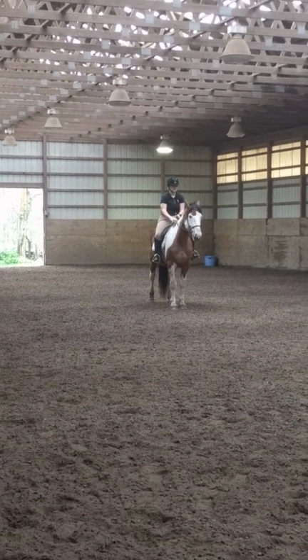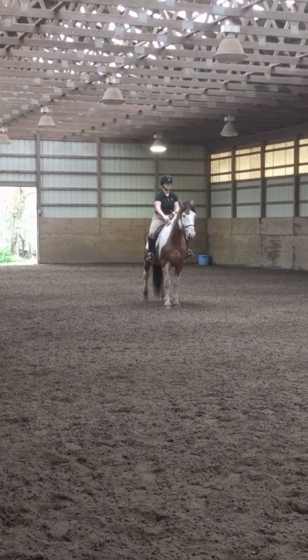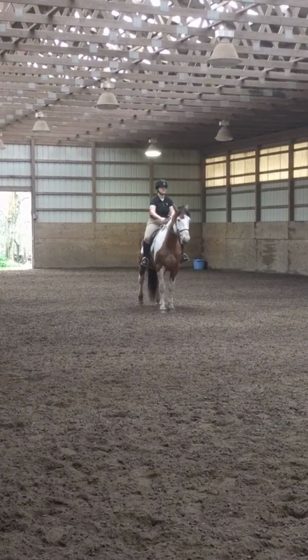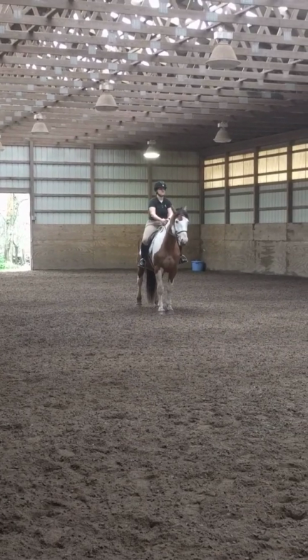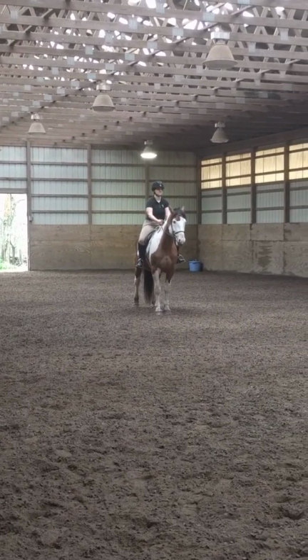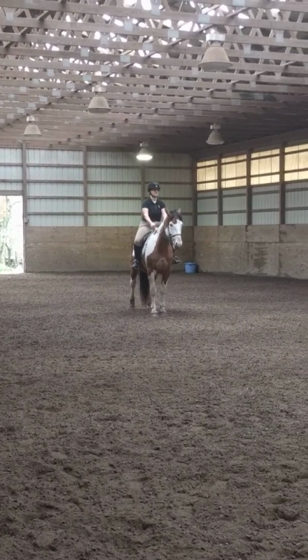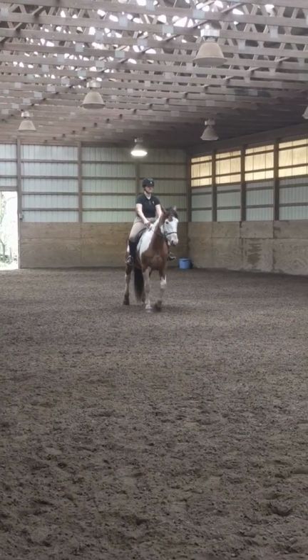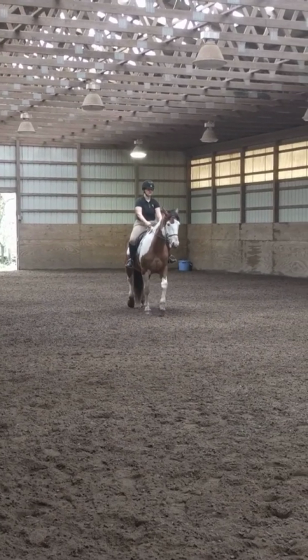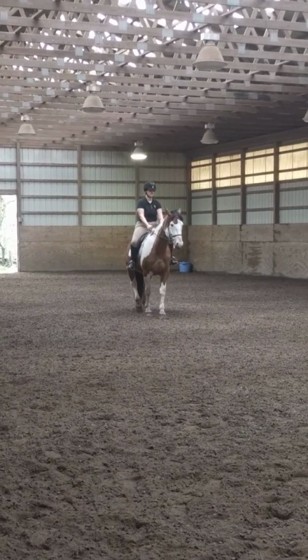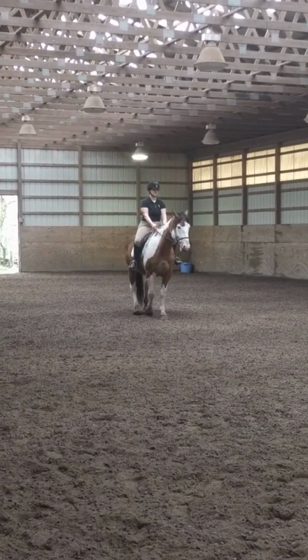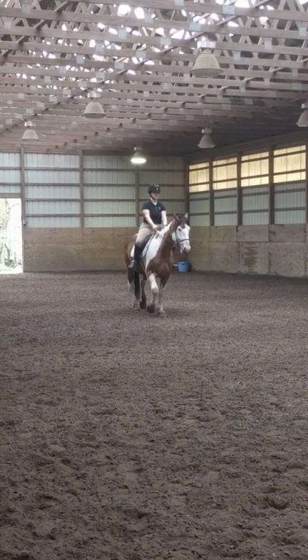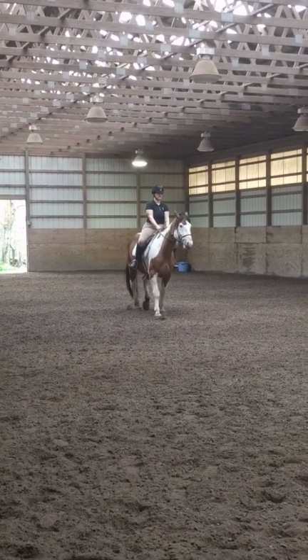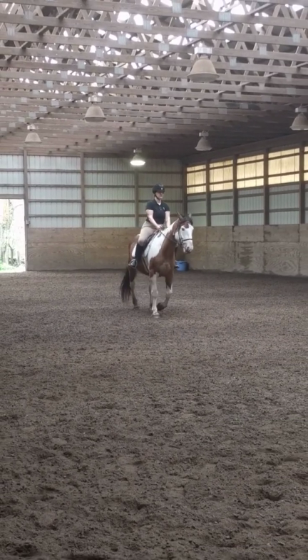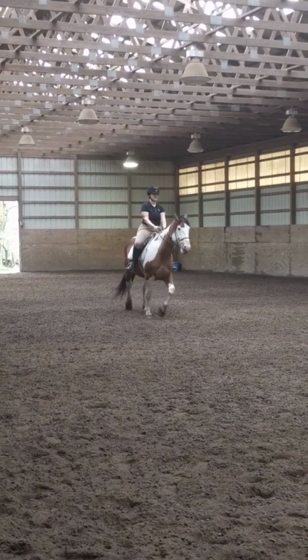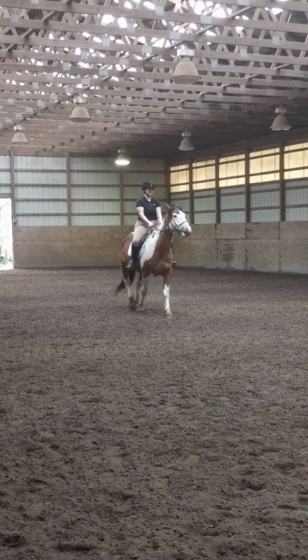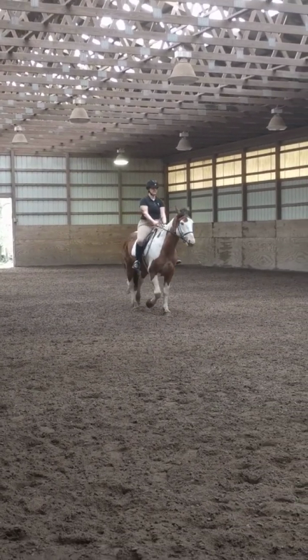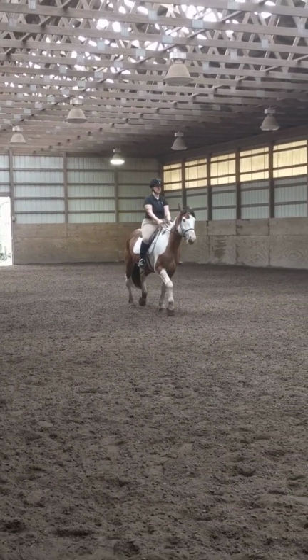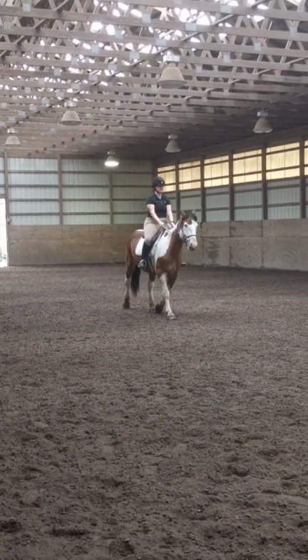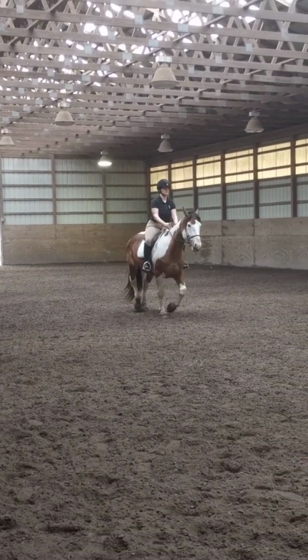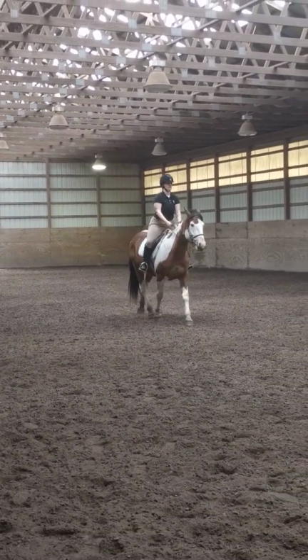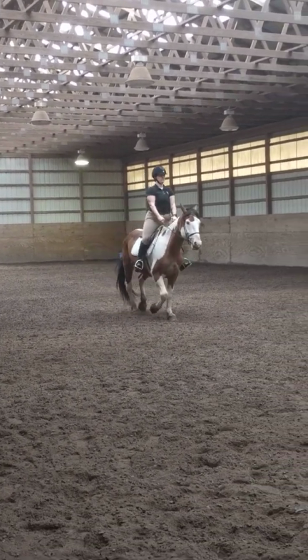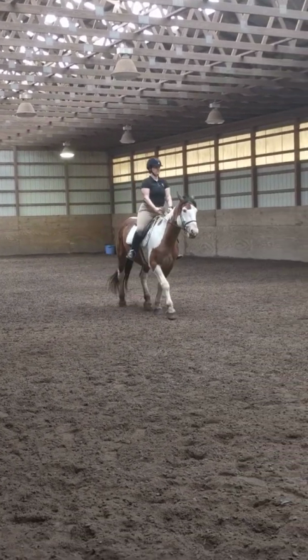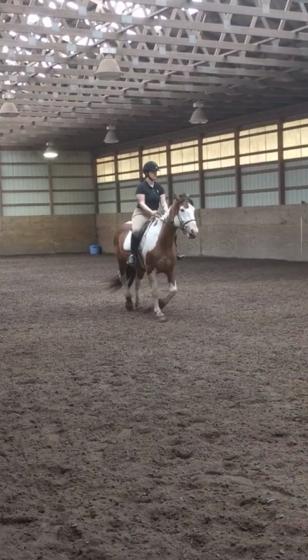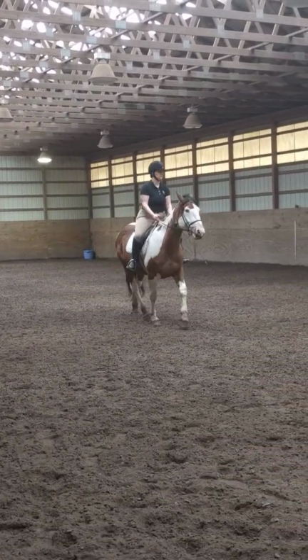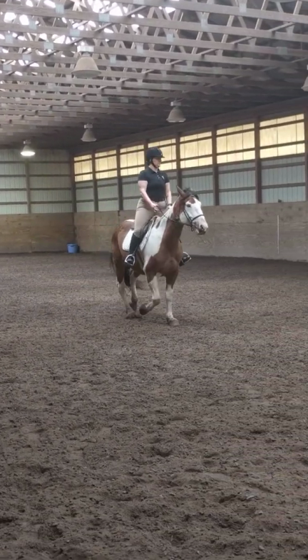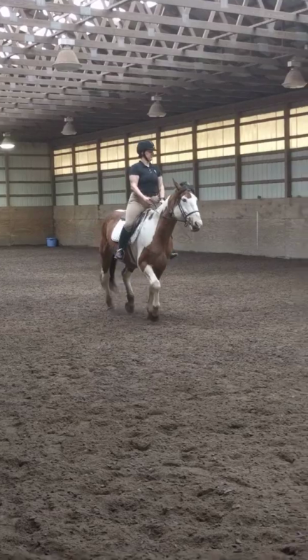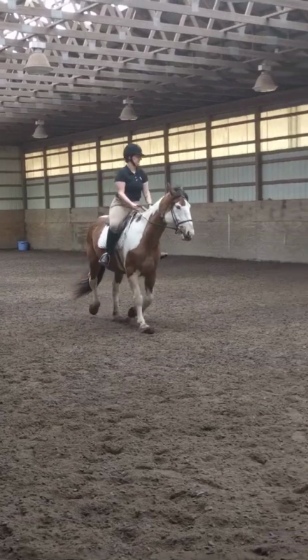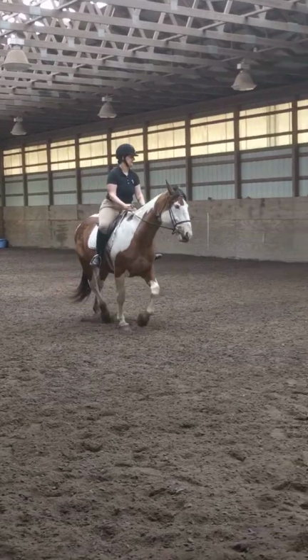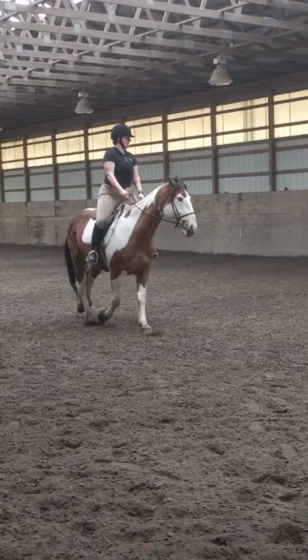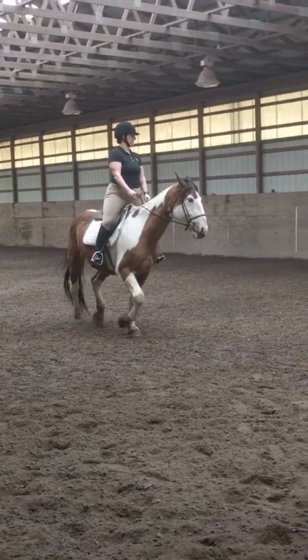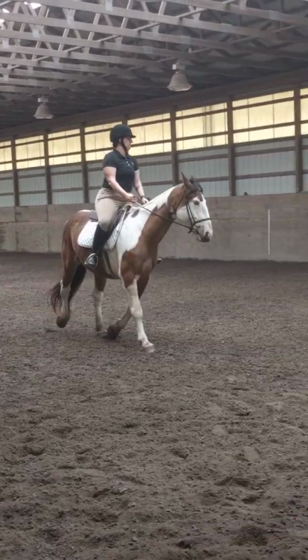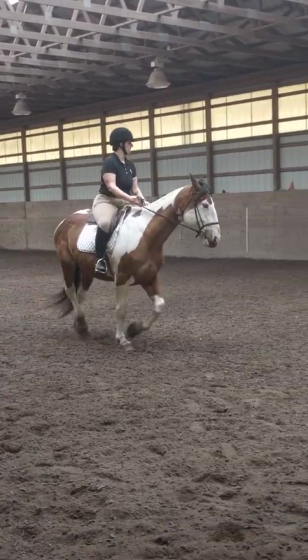Proceed working trot. C, track left. H, X, F — change rein.